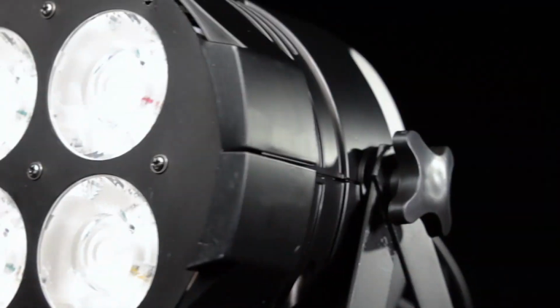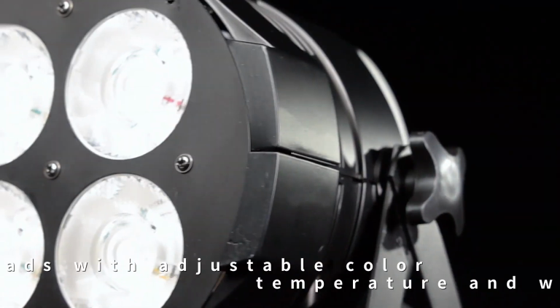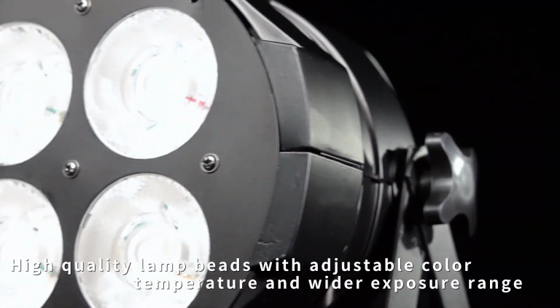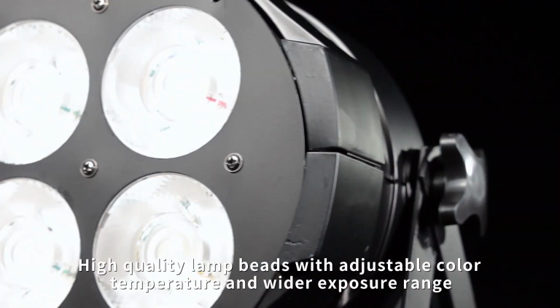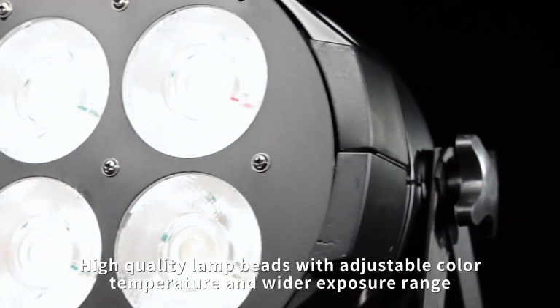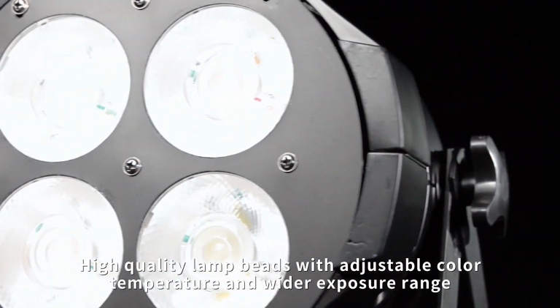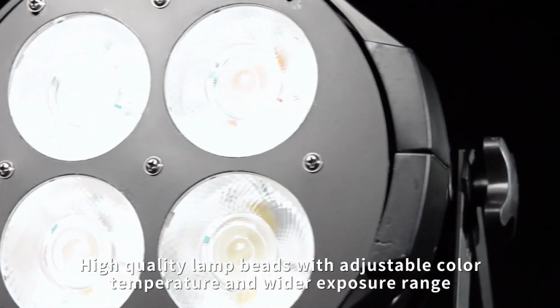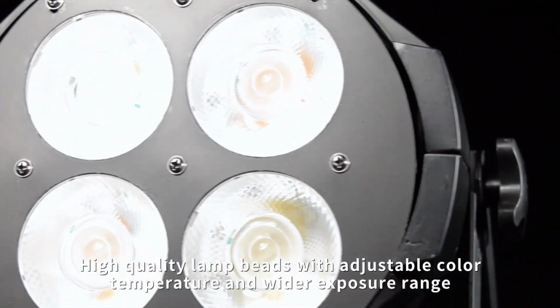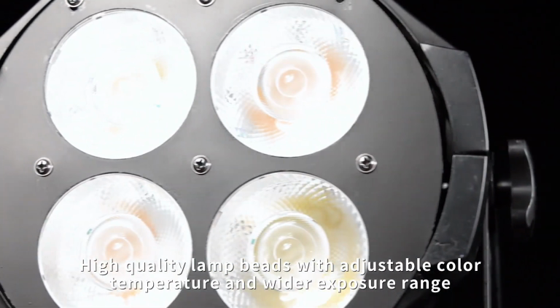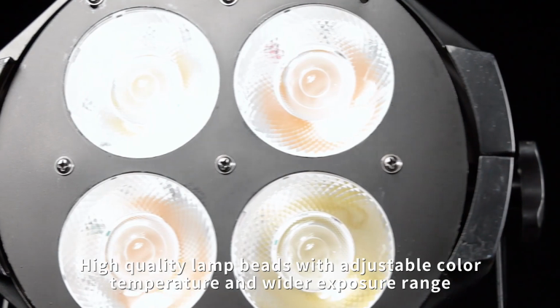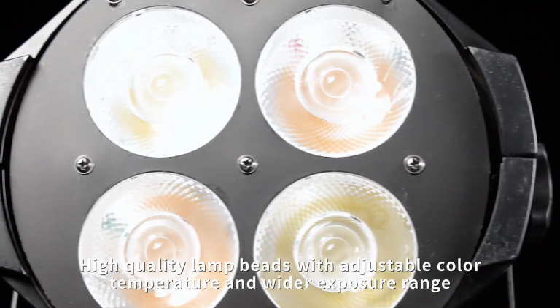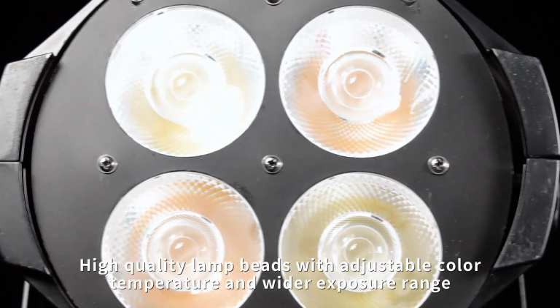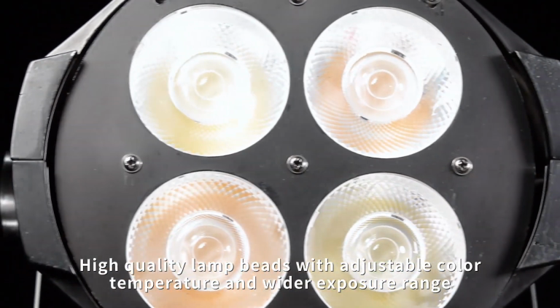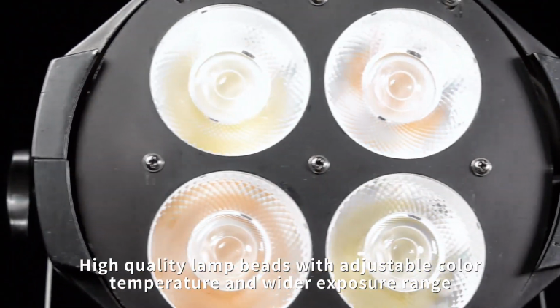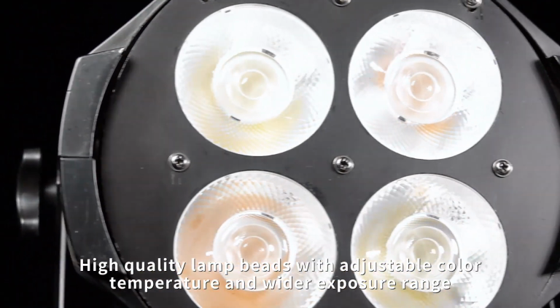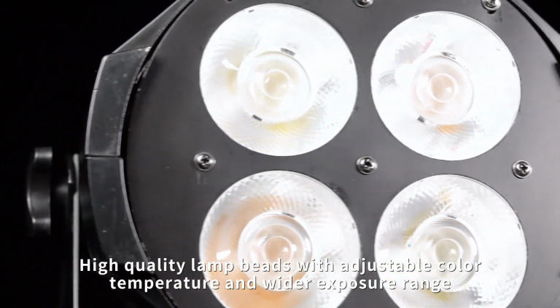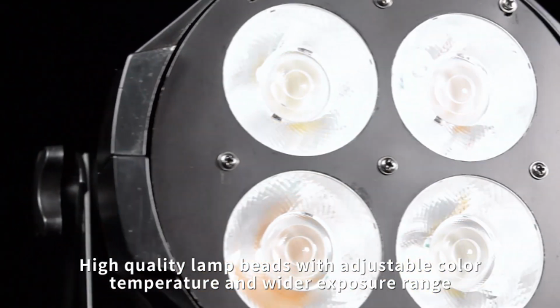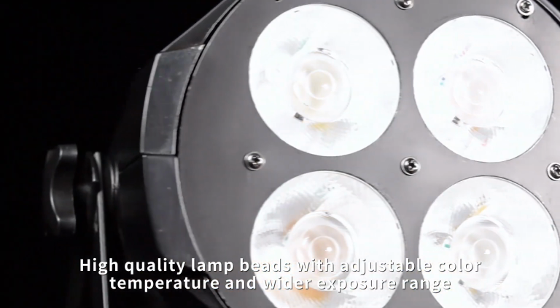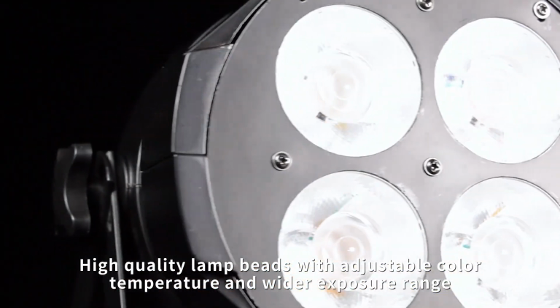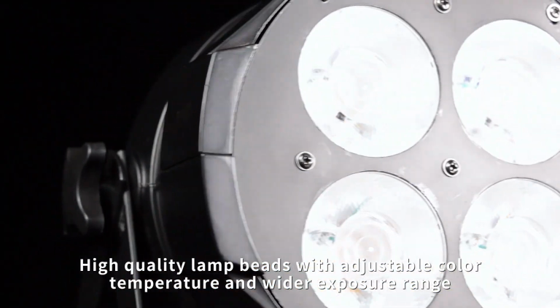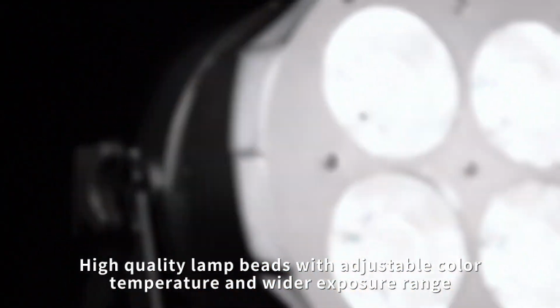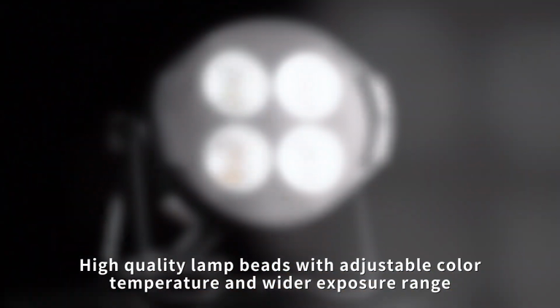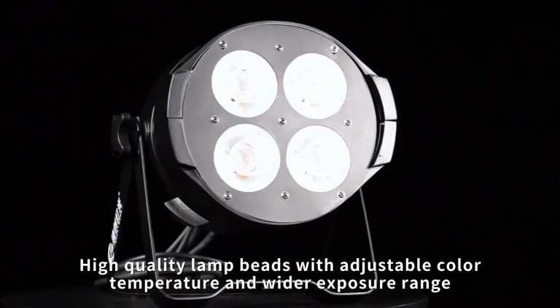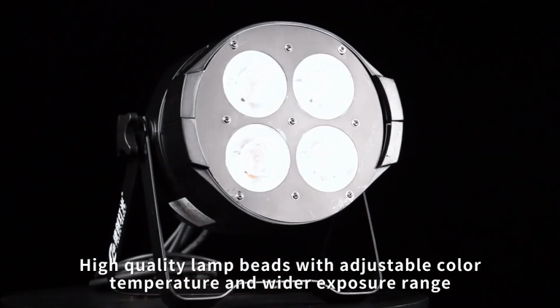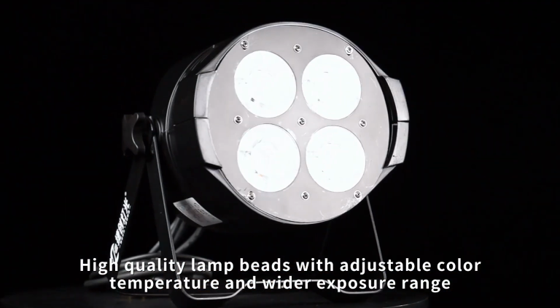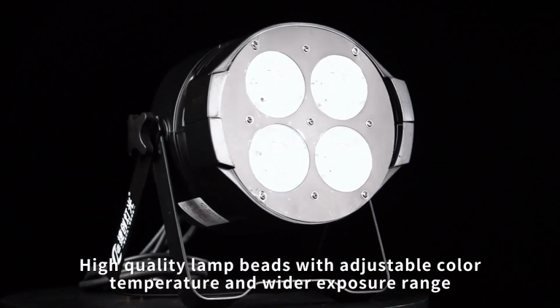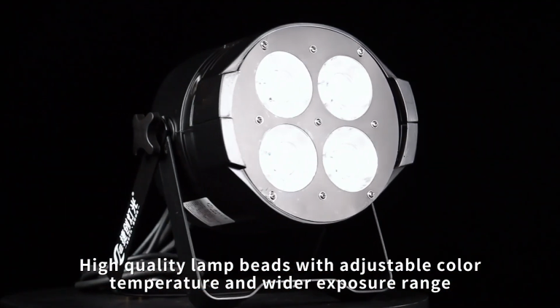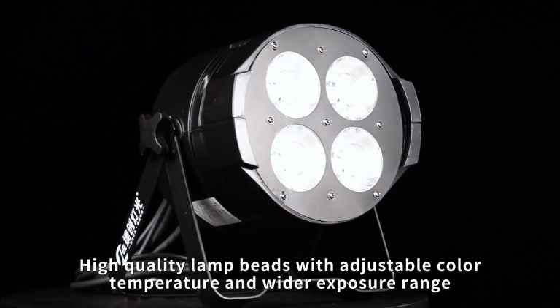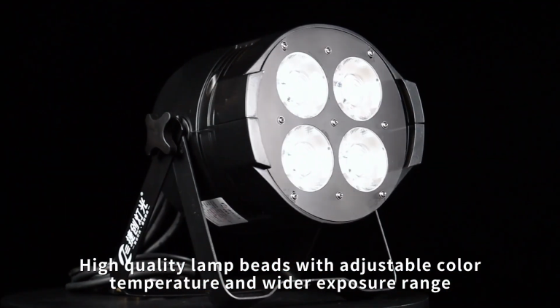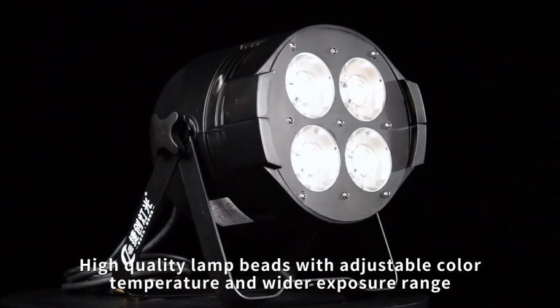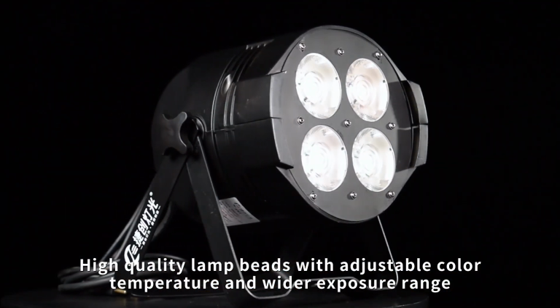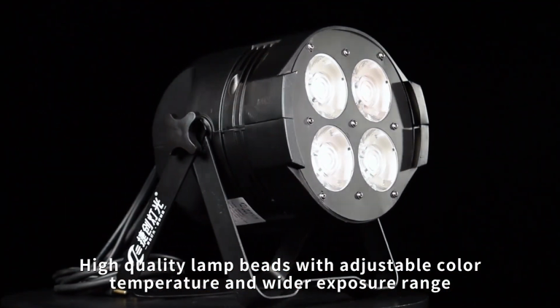High quality lamp piece with adjustable color temperature and a wider exposure range.